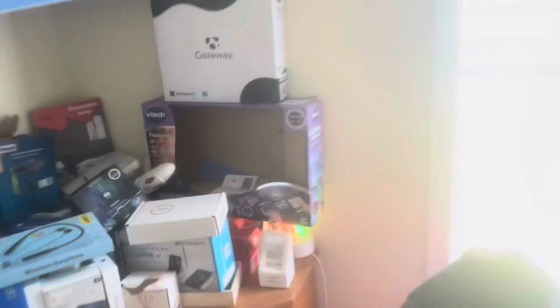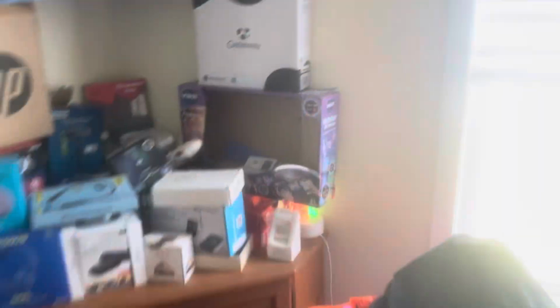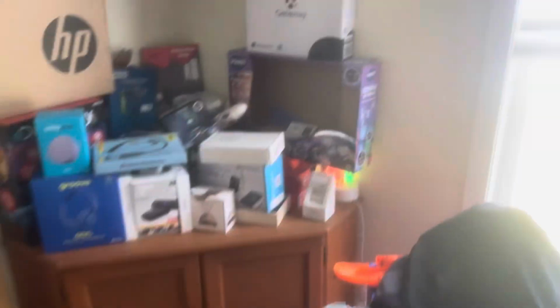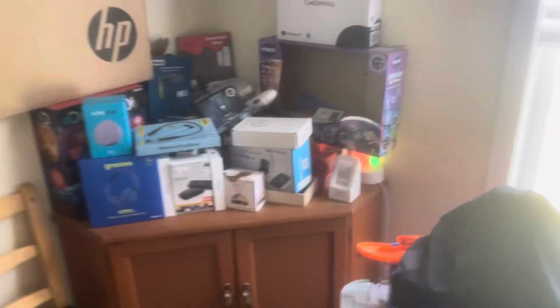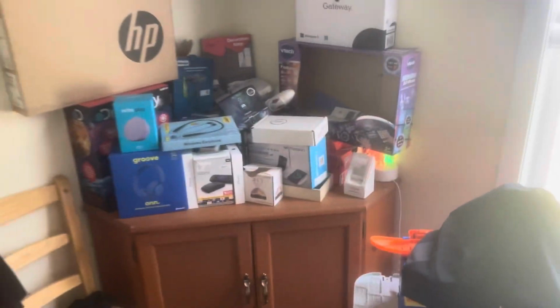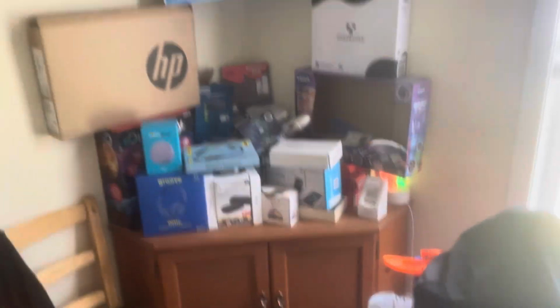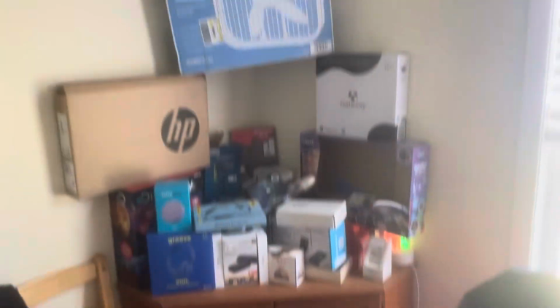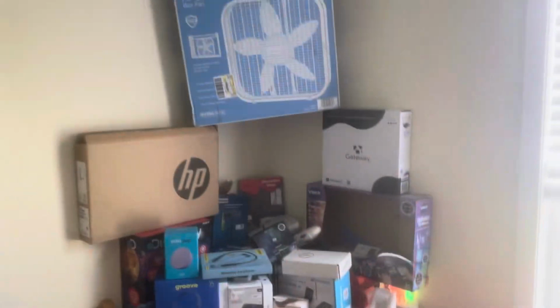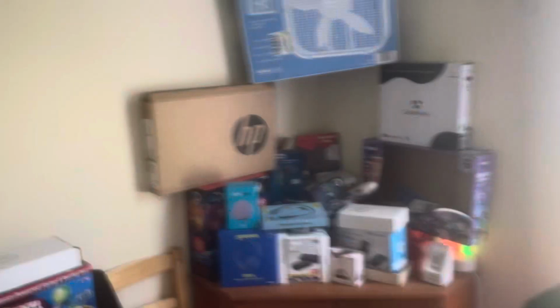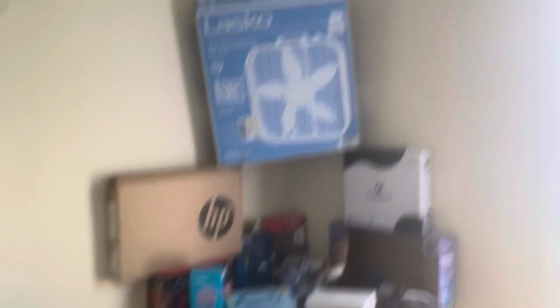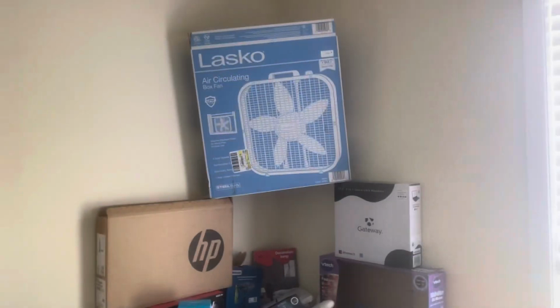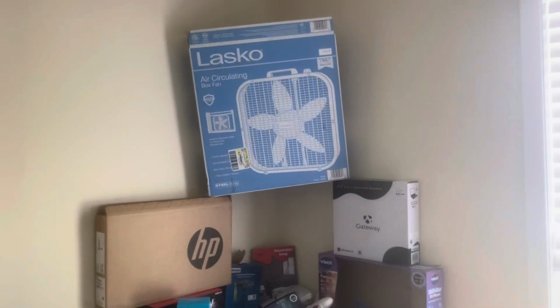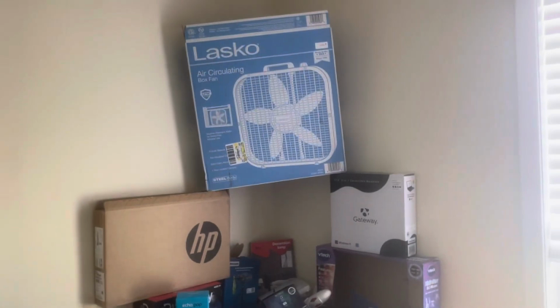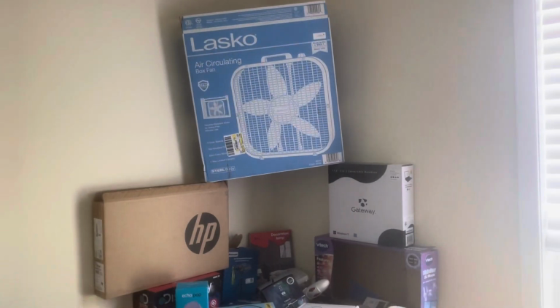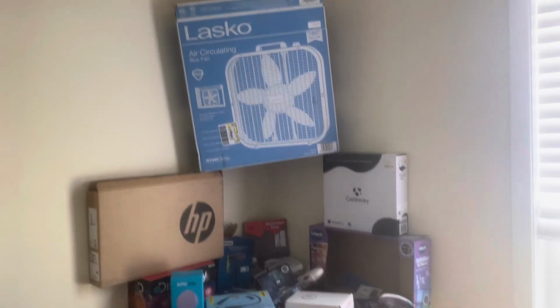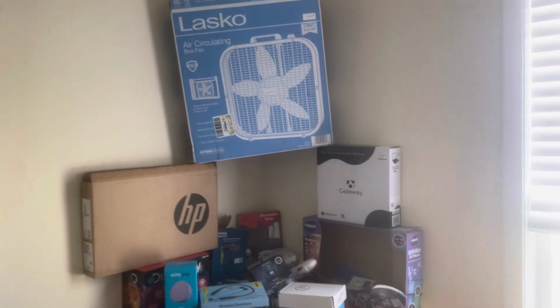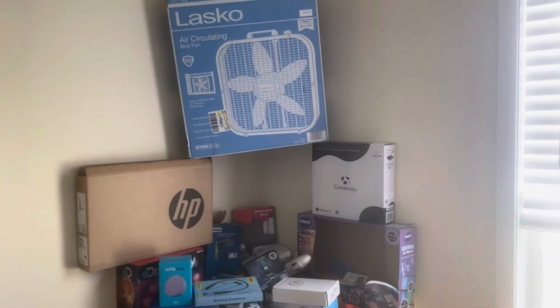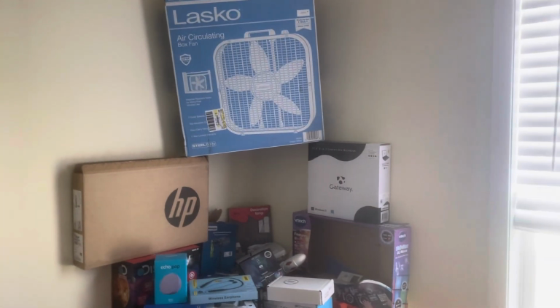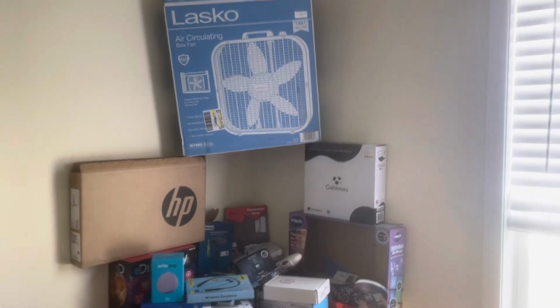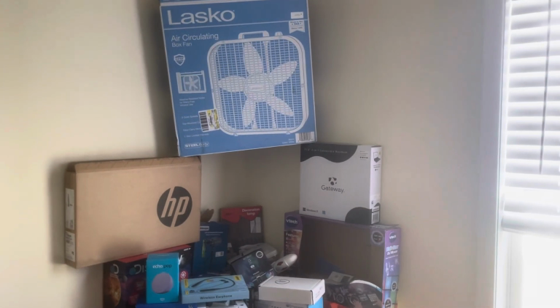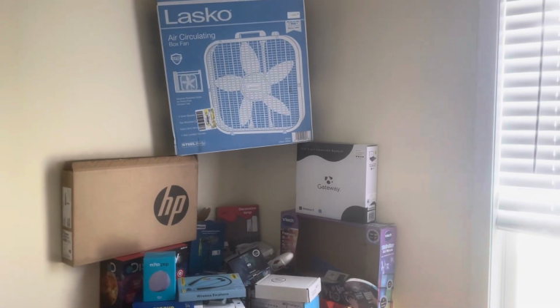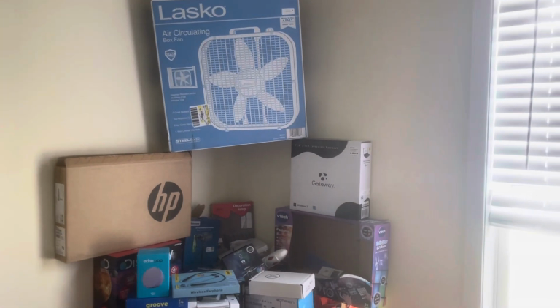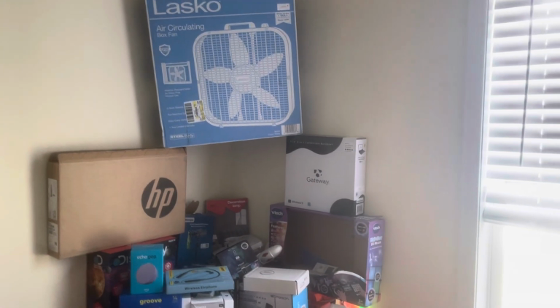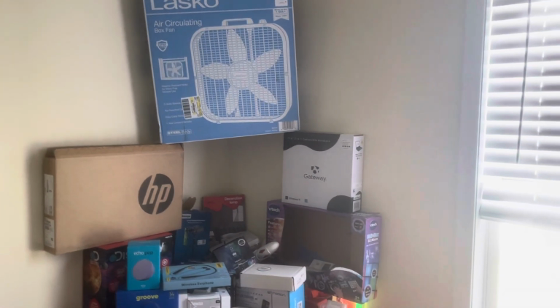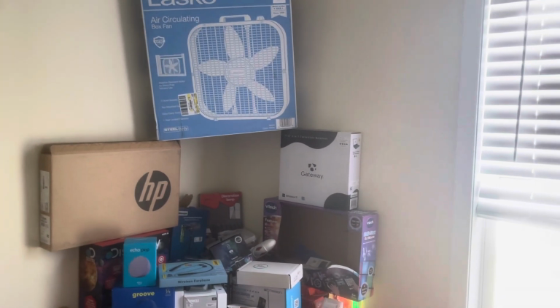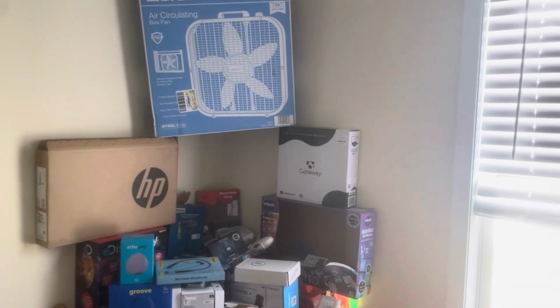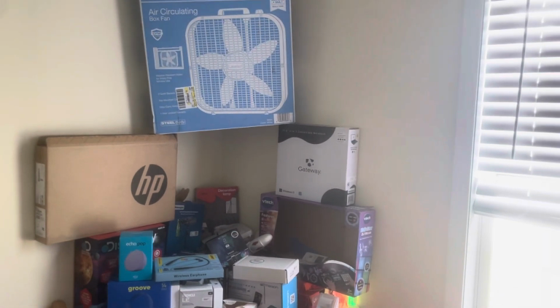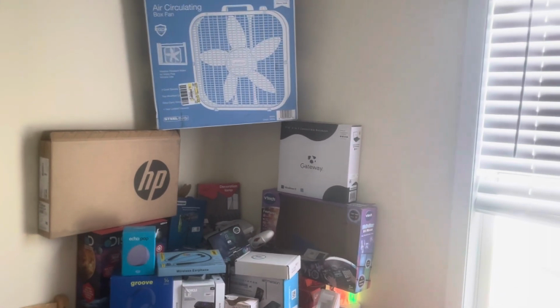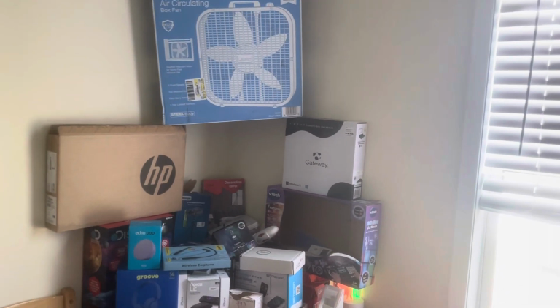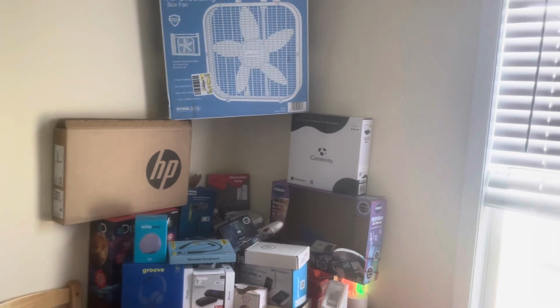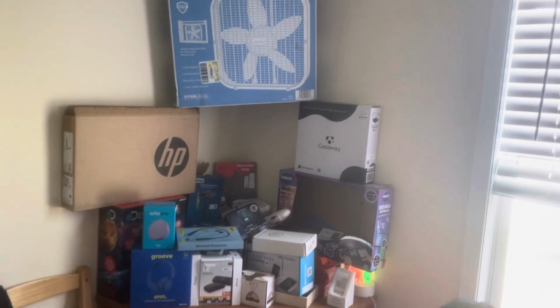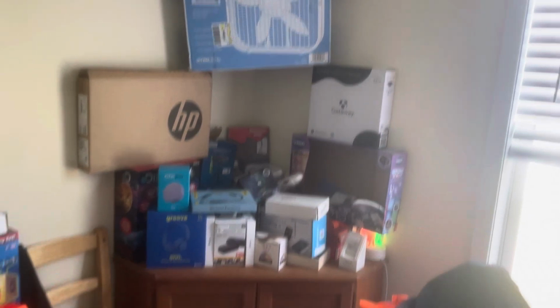Introducing the Lasco fan plates — all the box stands there, I don't want it to fall. Thanks for watching, thank you!